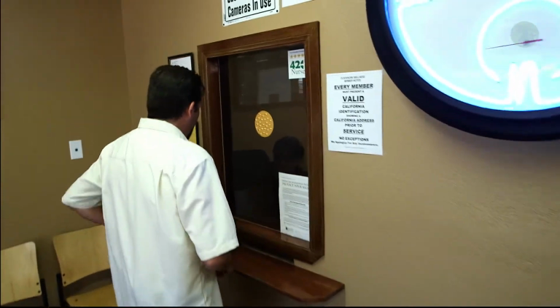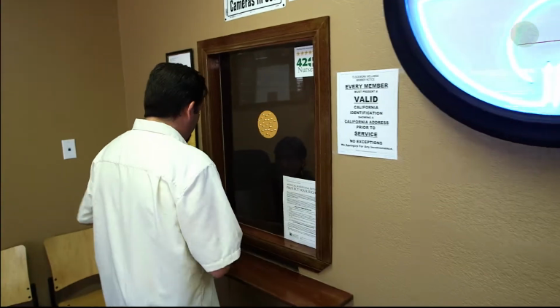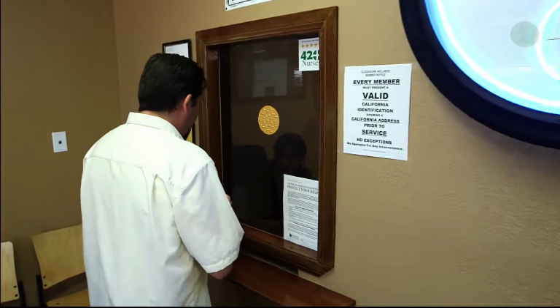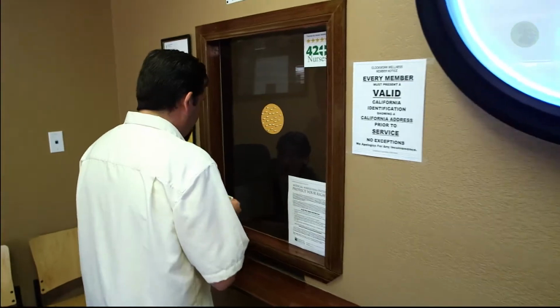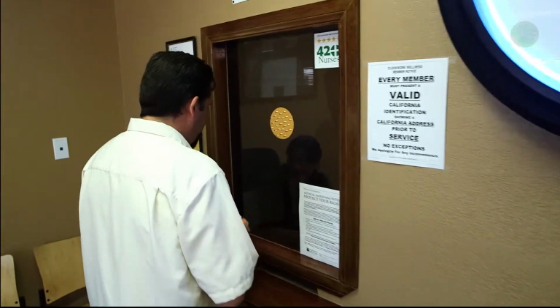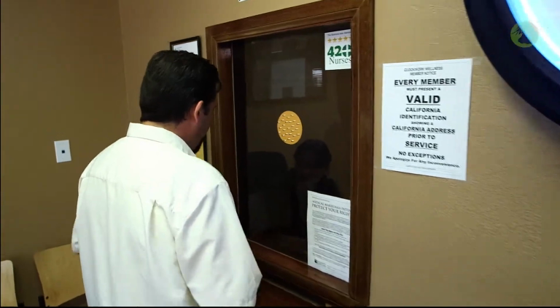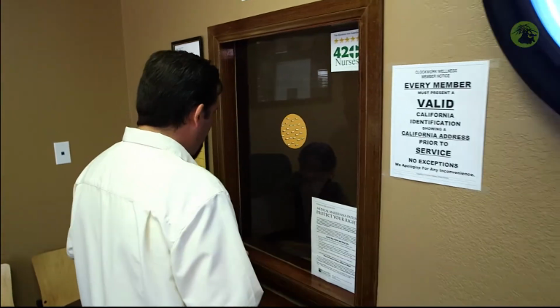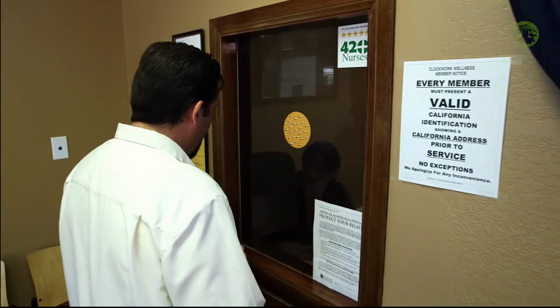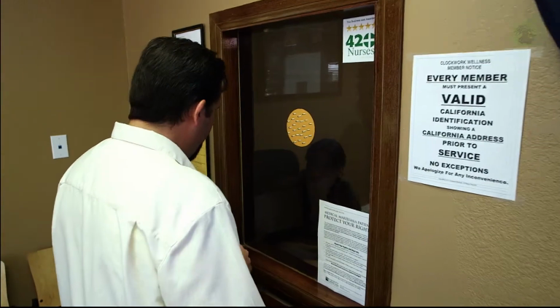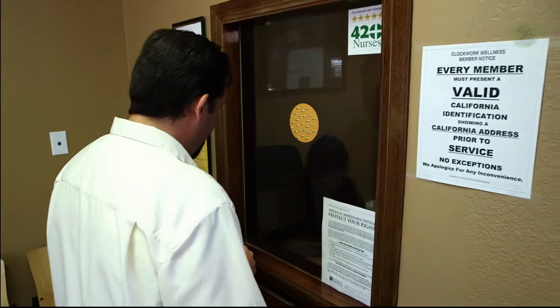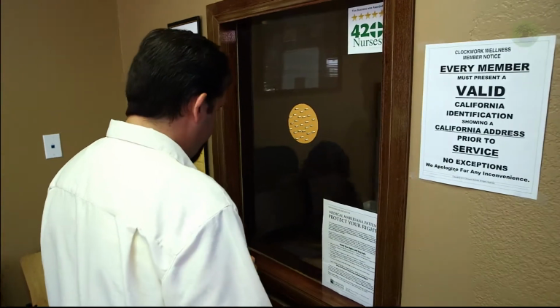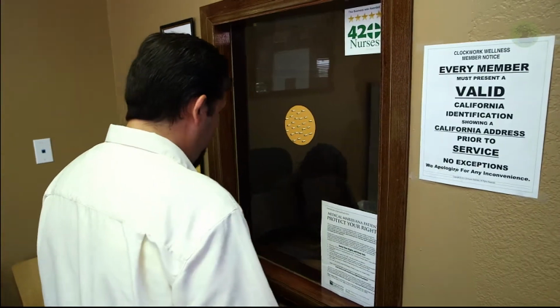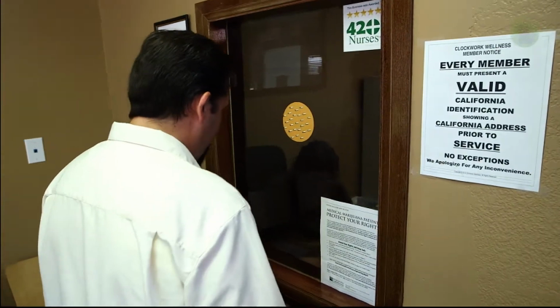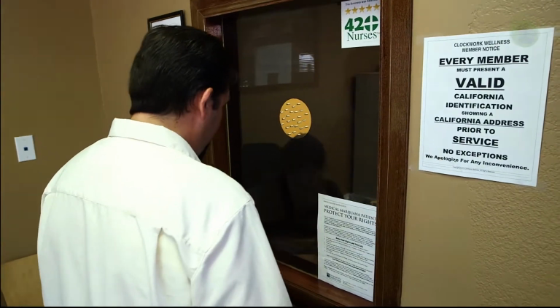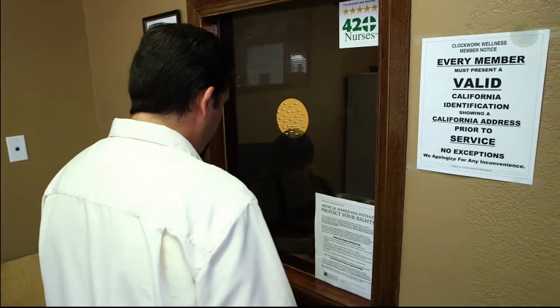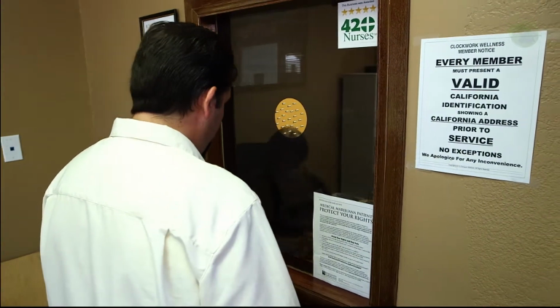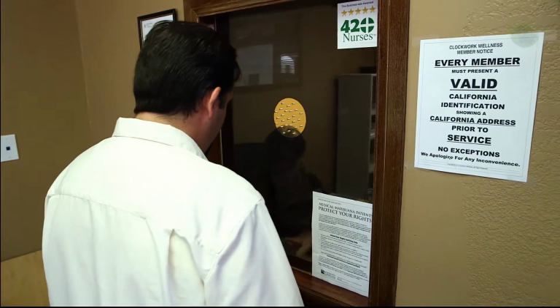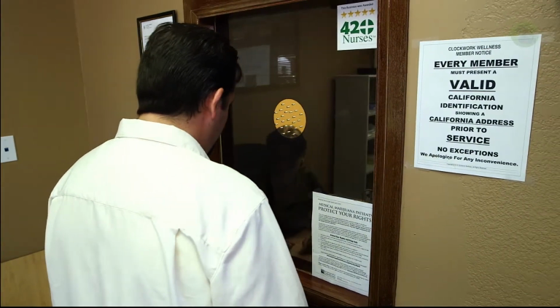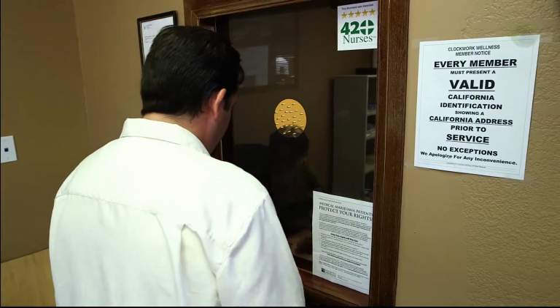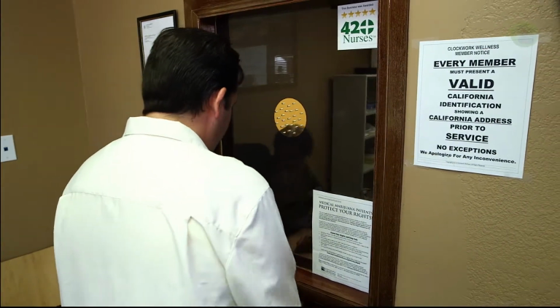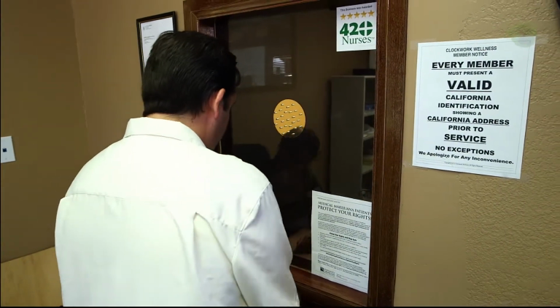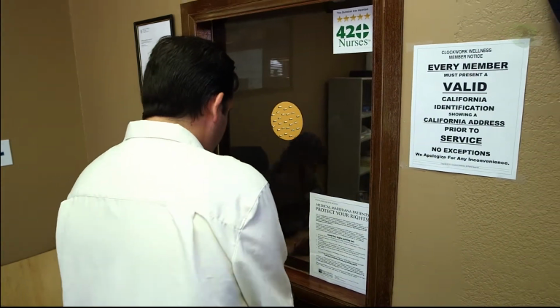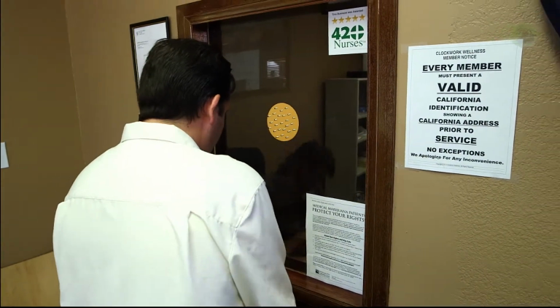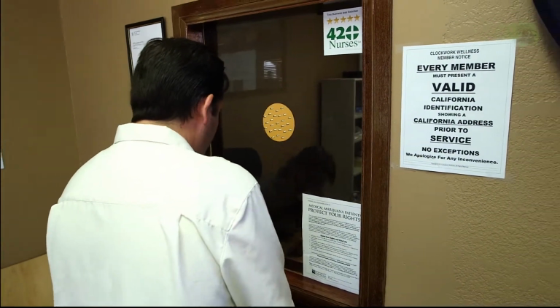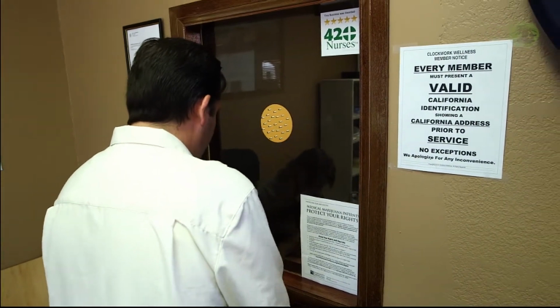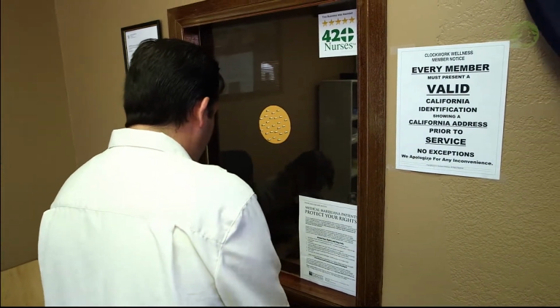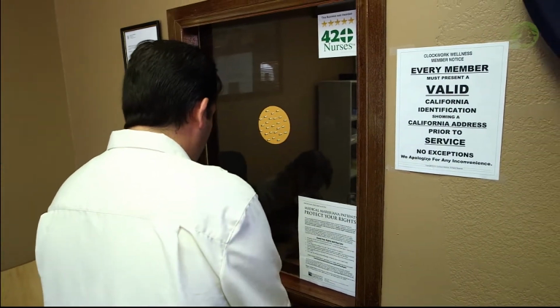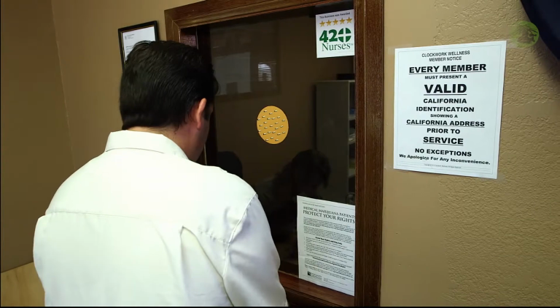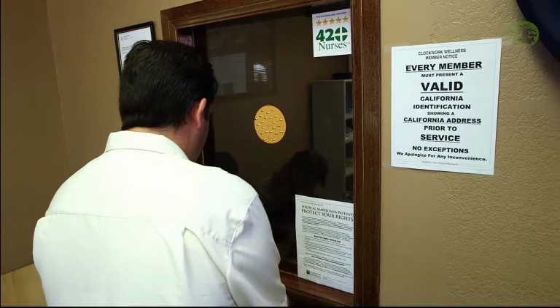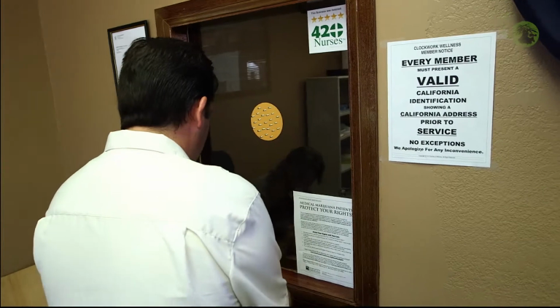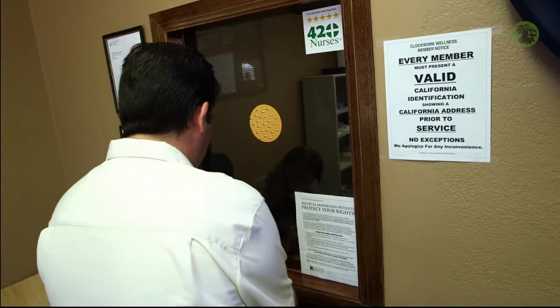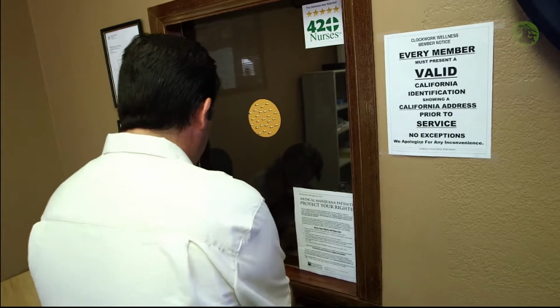I would like to sign up as a new member. Excellent. Welcome to Clockwork Wellness. Here's my rec and my ID.